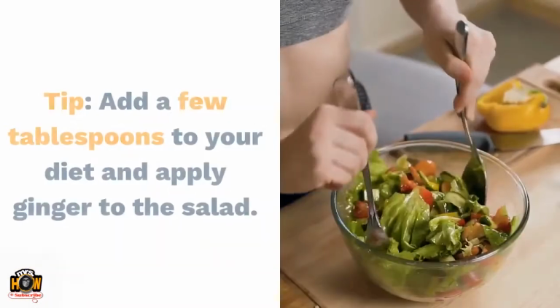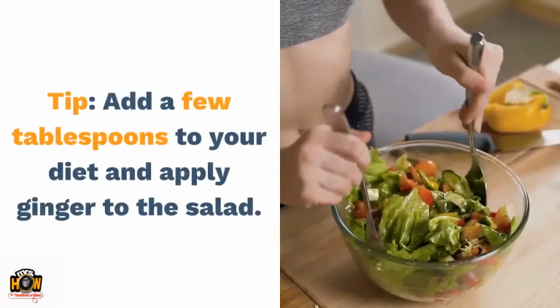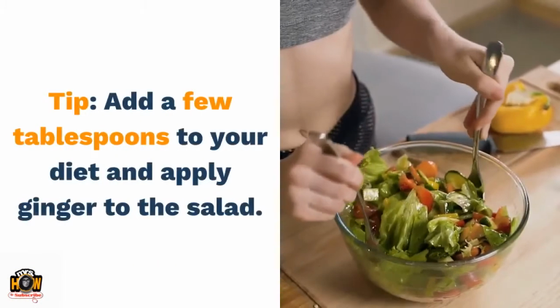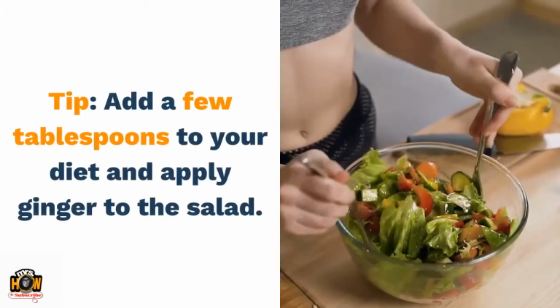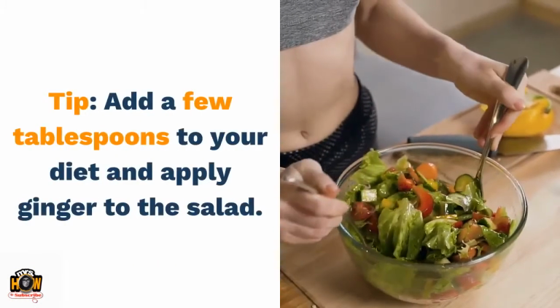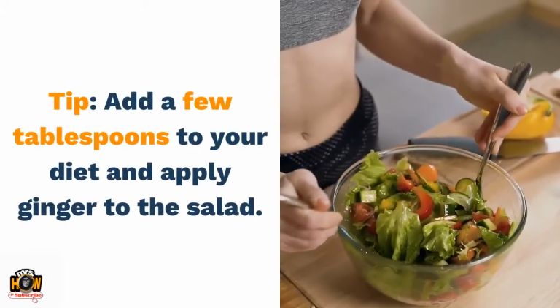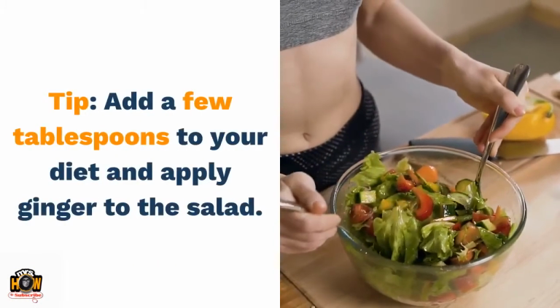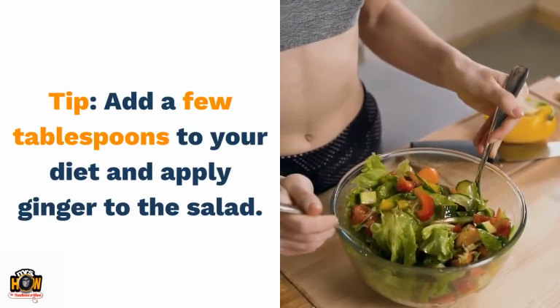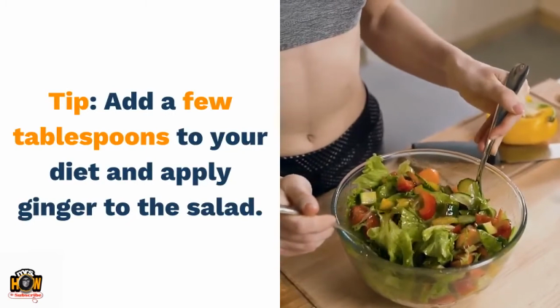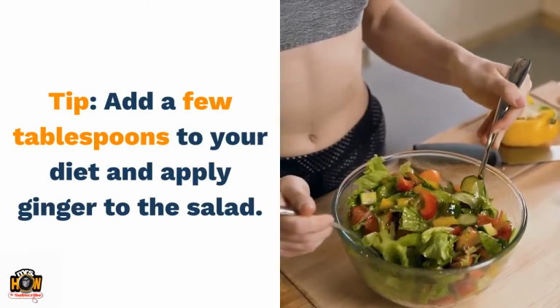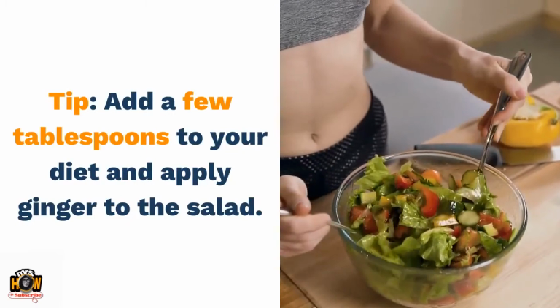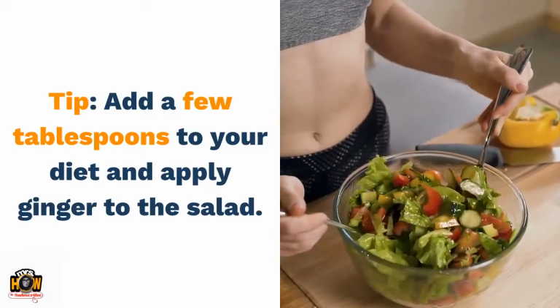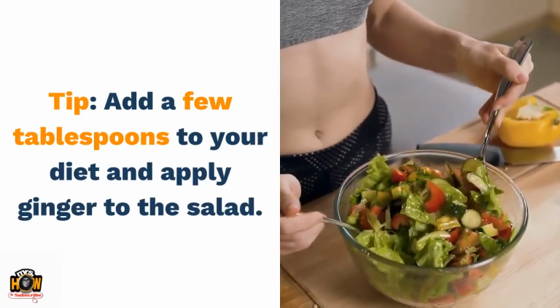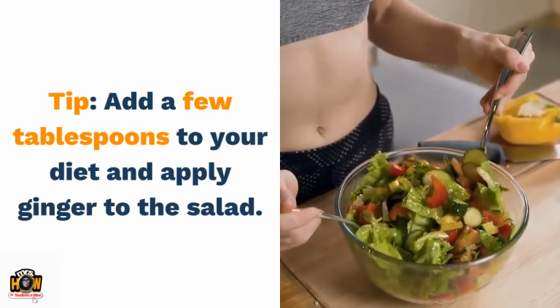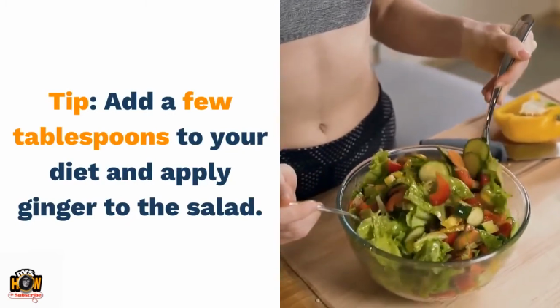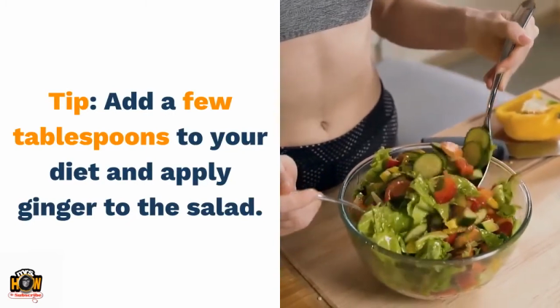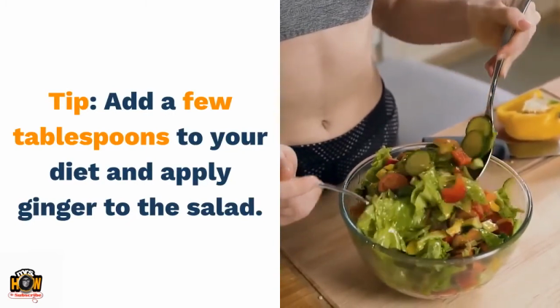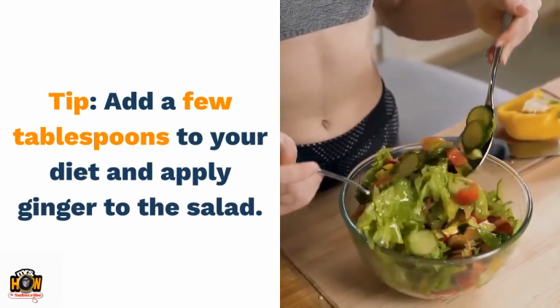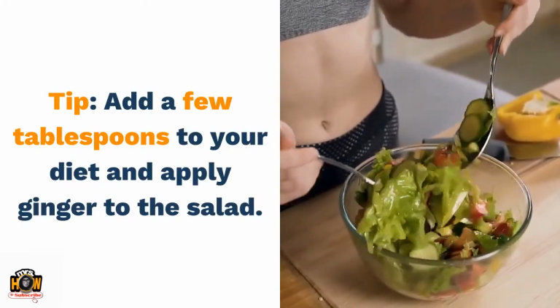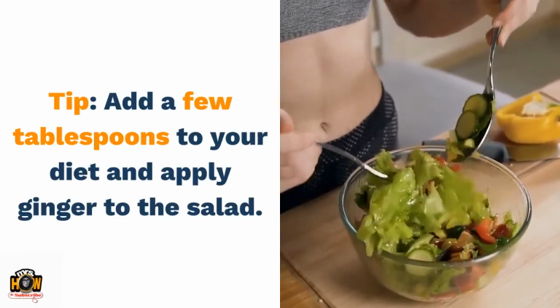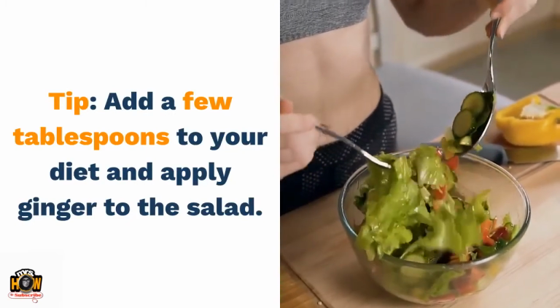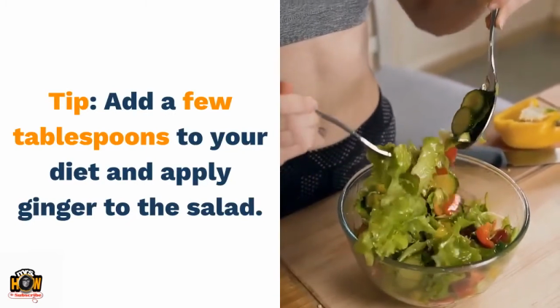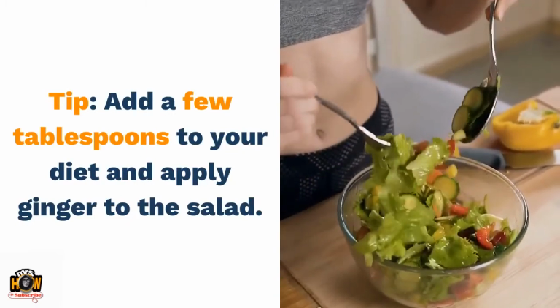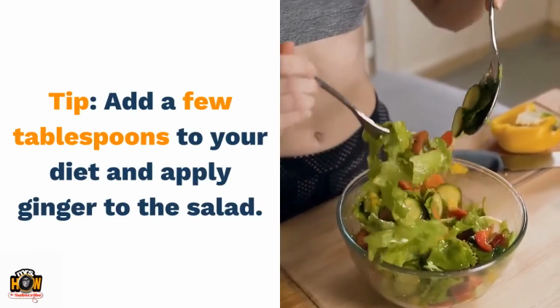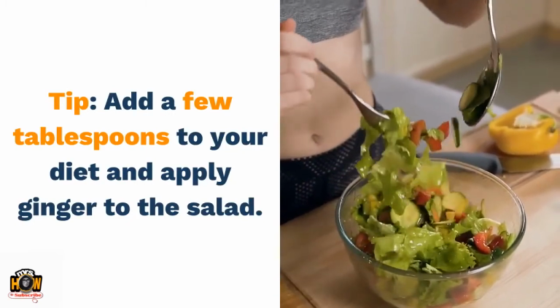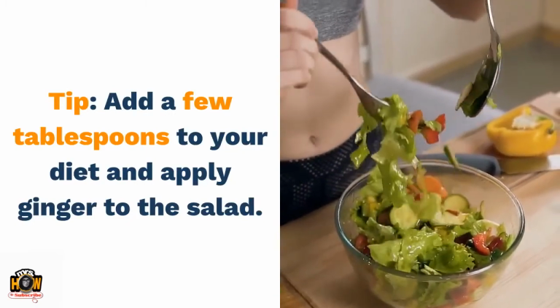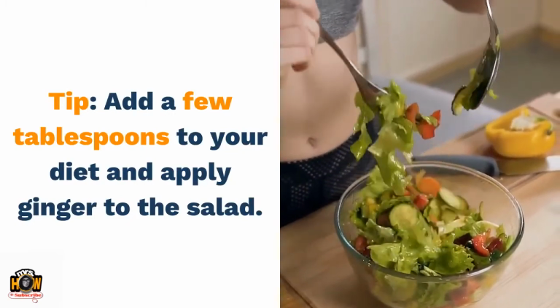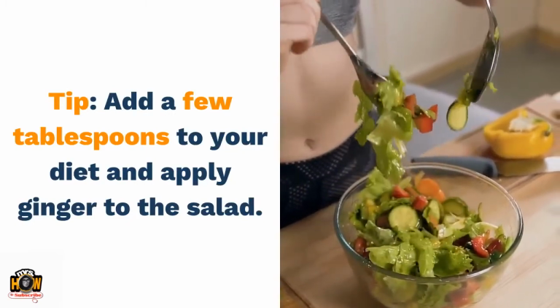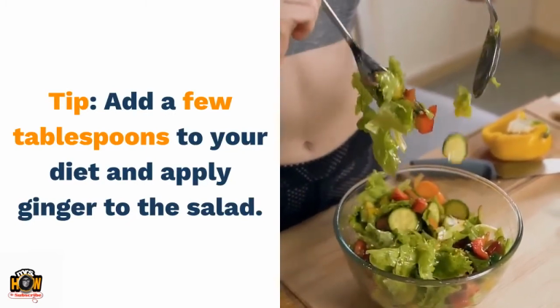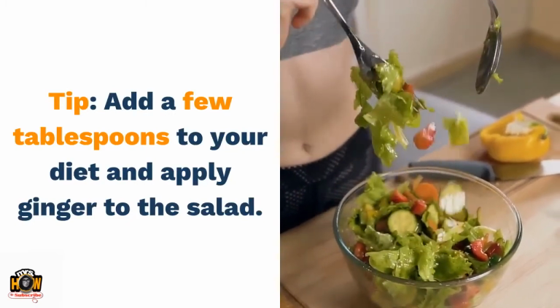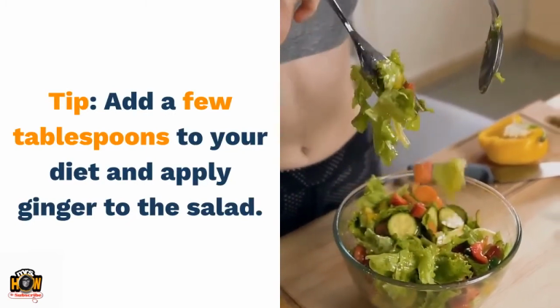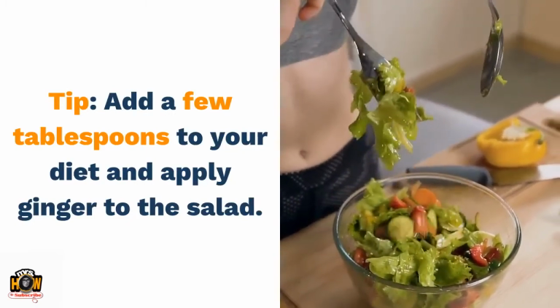Tip: add a few tablespoons of ginger to your diet and apply ginger to your salad.